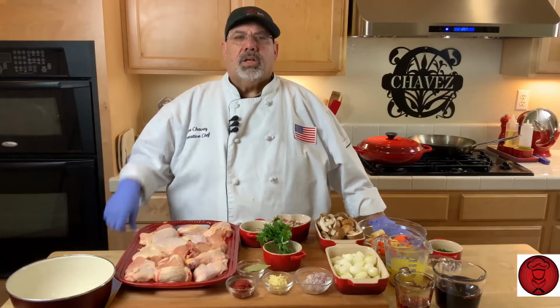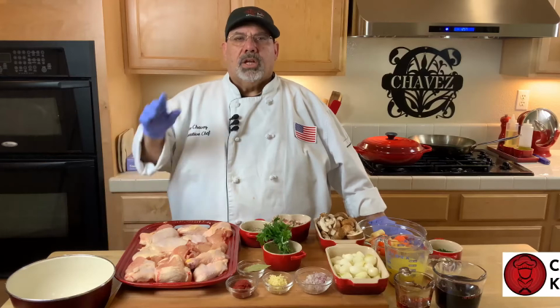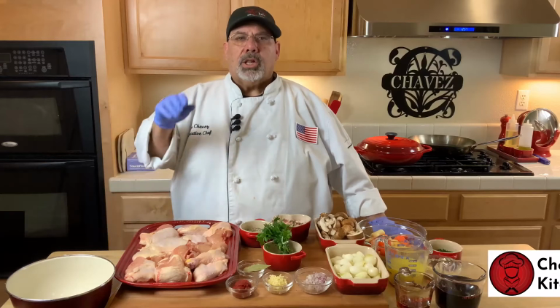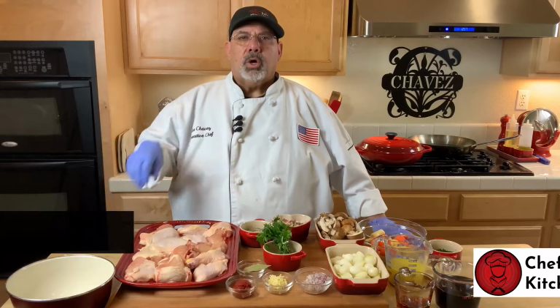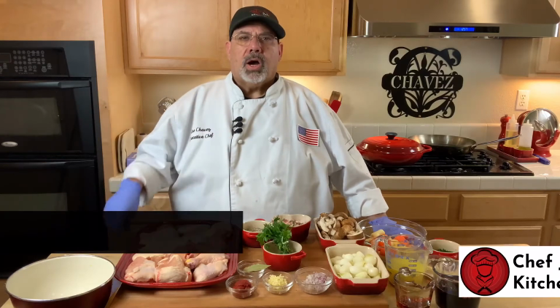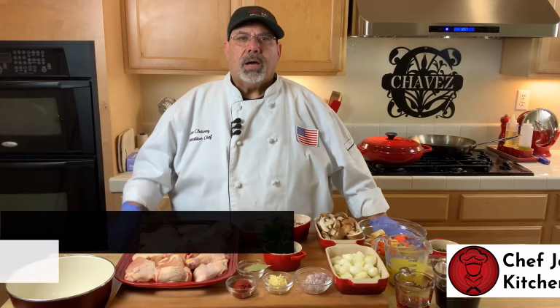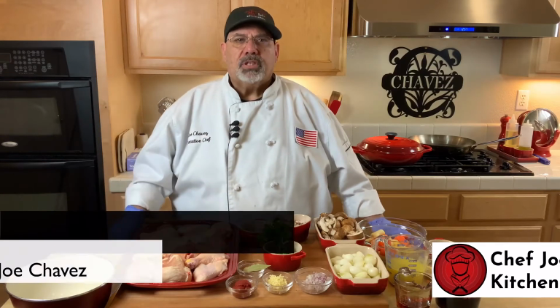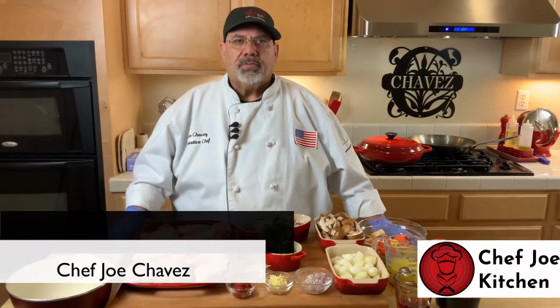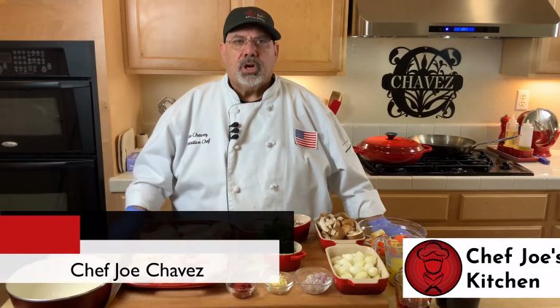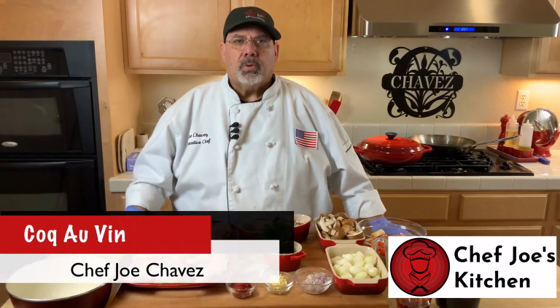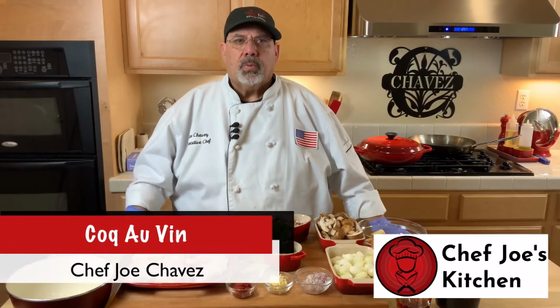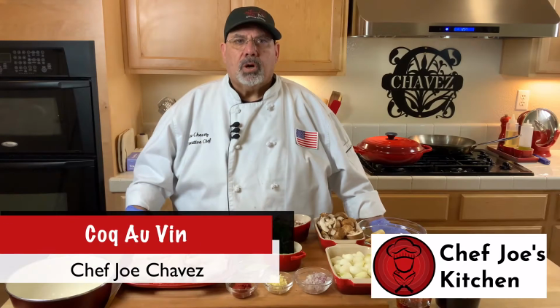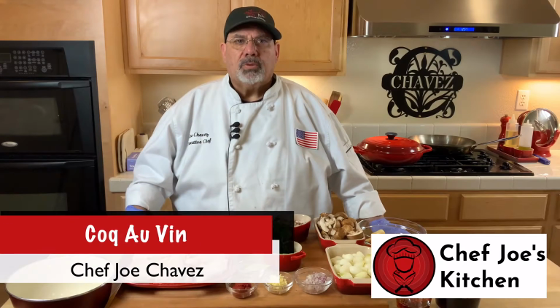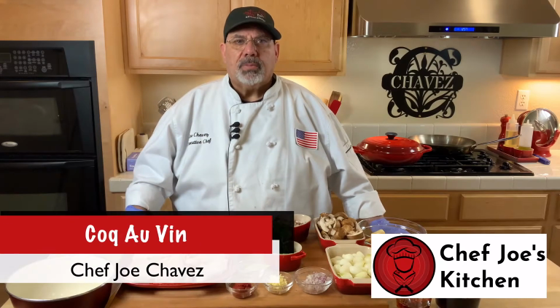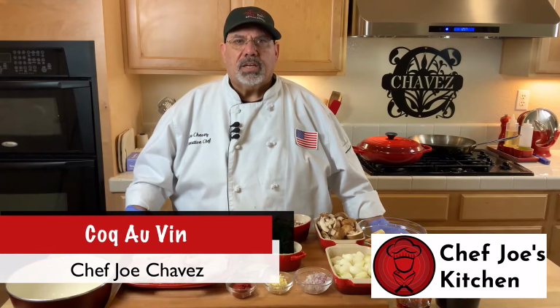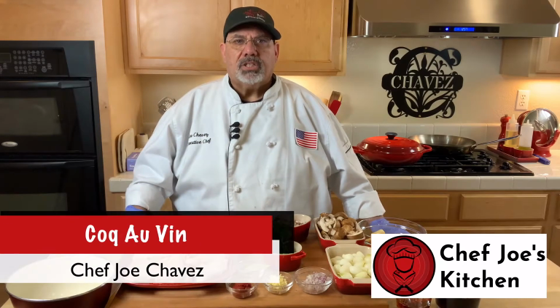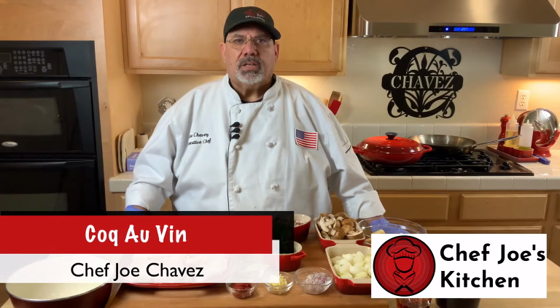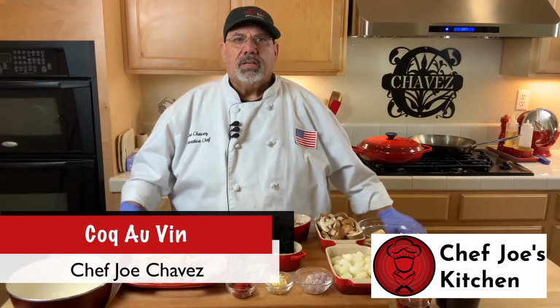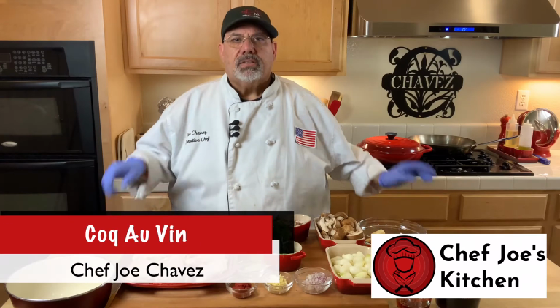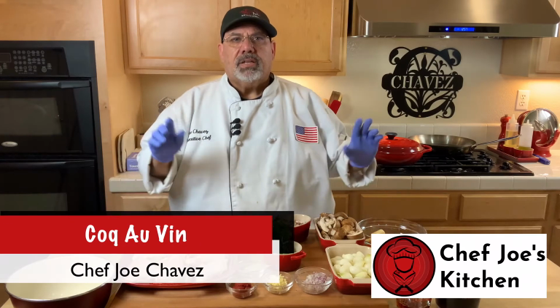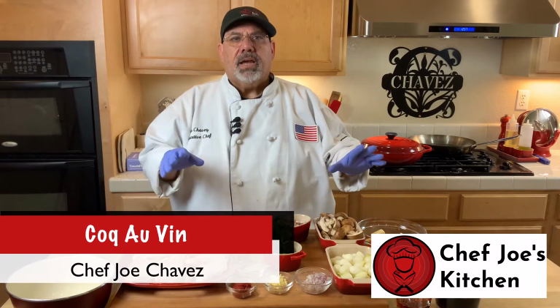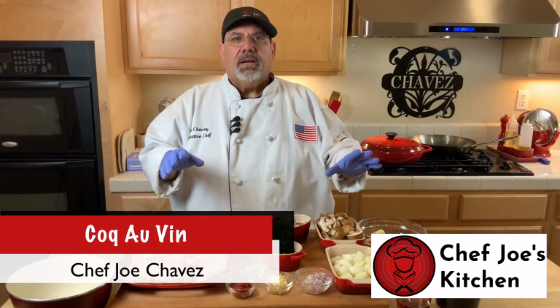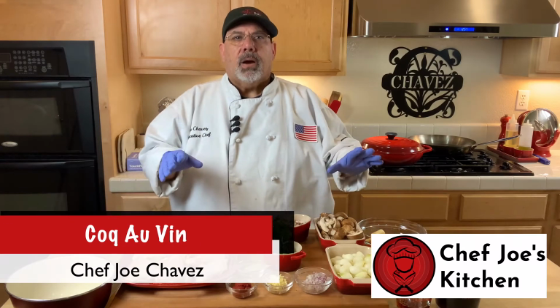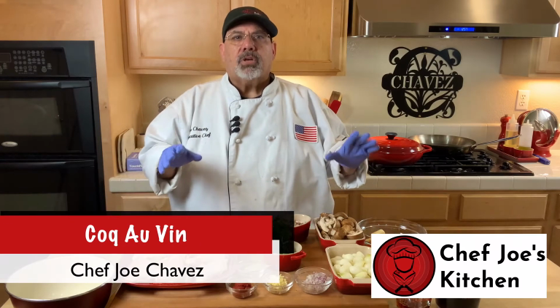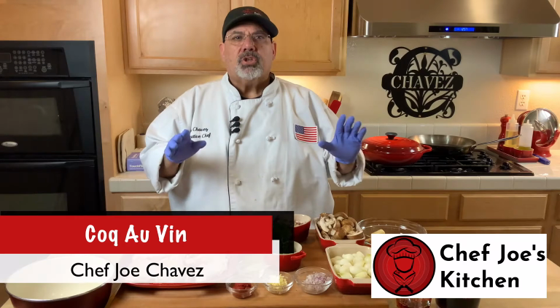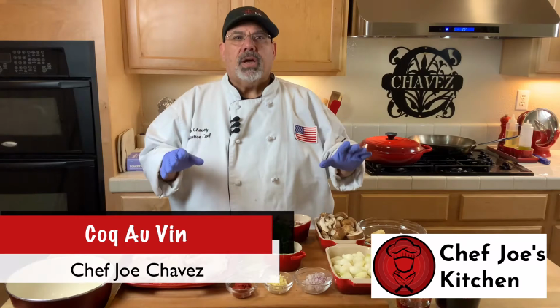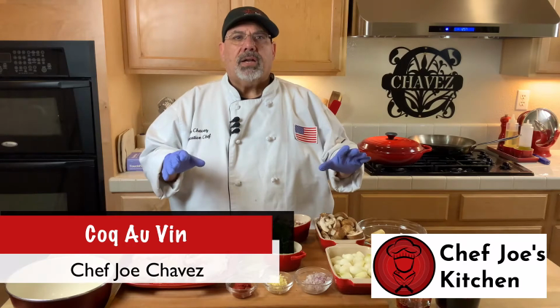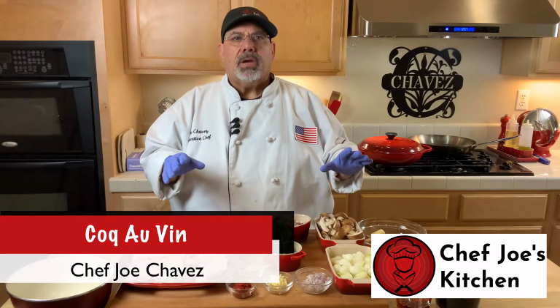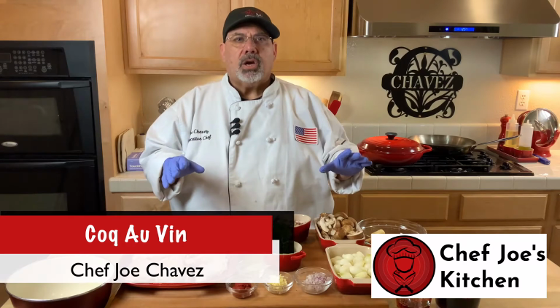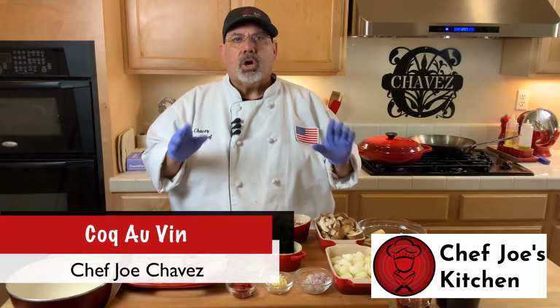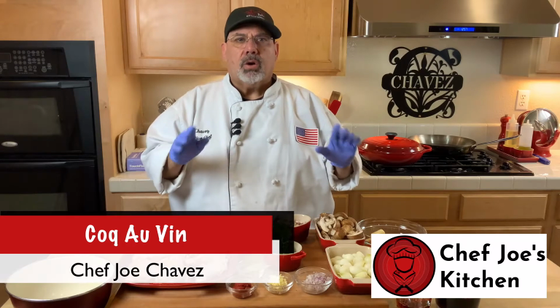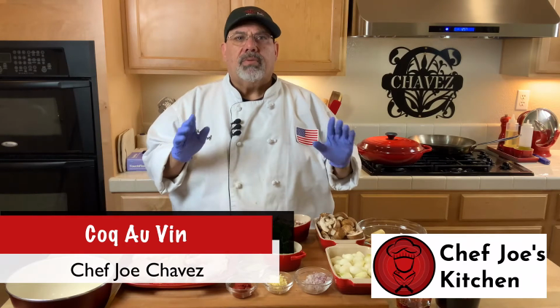Hello, I'm Chef Joe. Welcome to my kitchen. Today I want to show you how to make Coq au Vin.